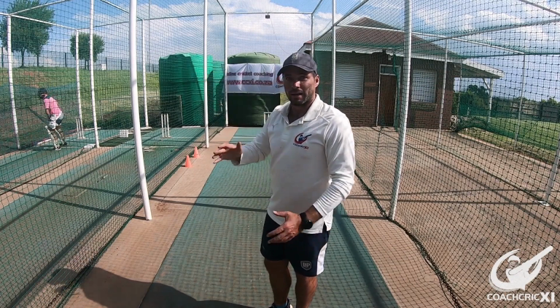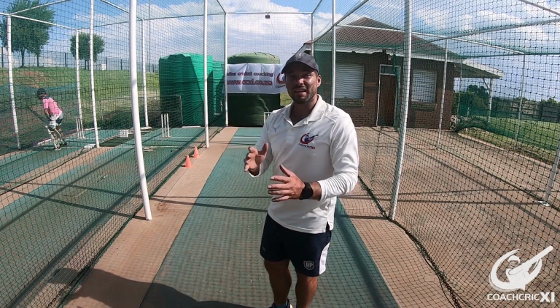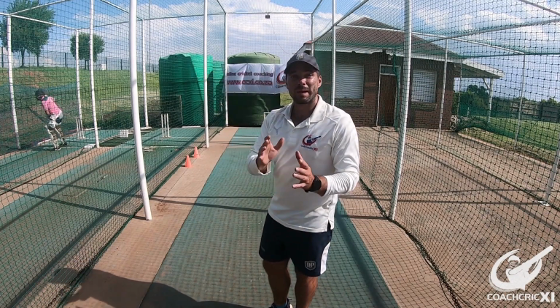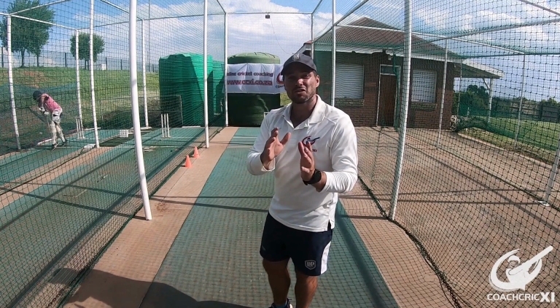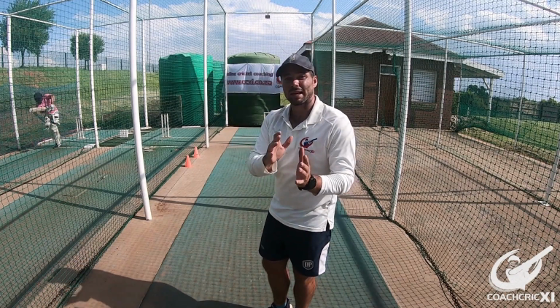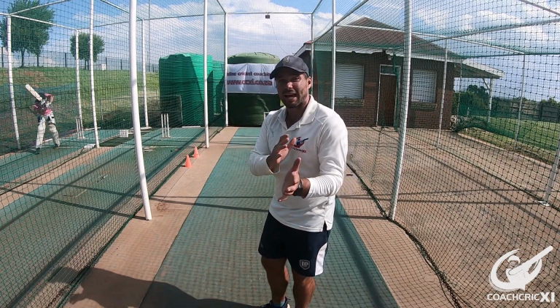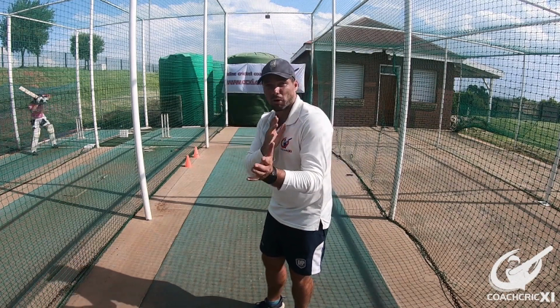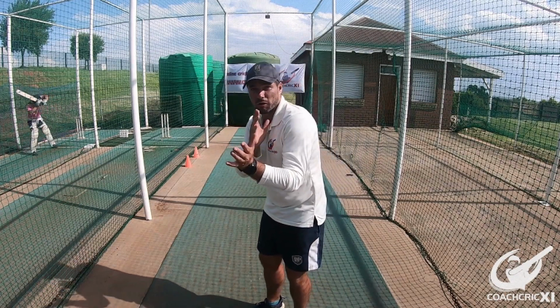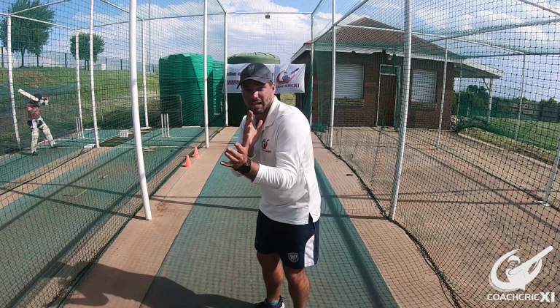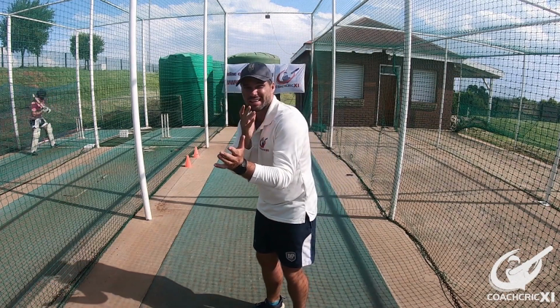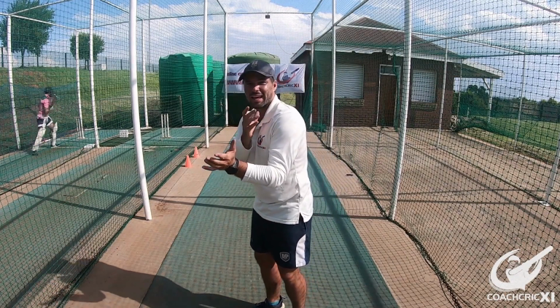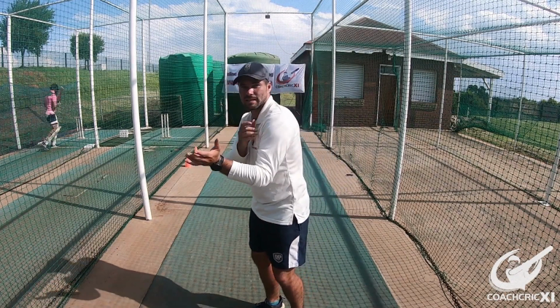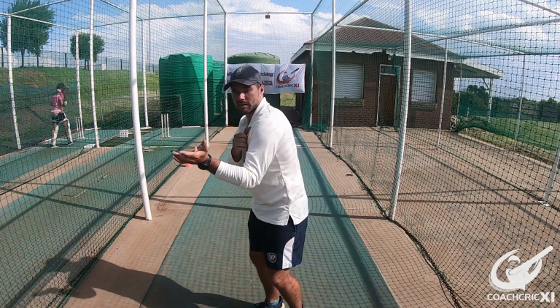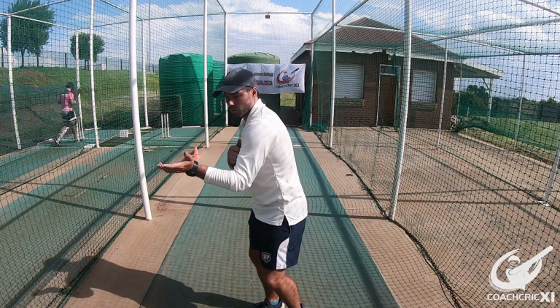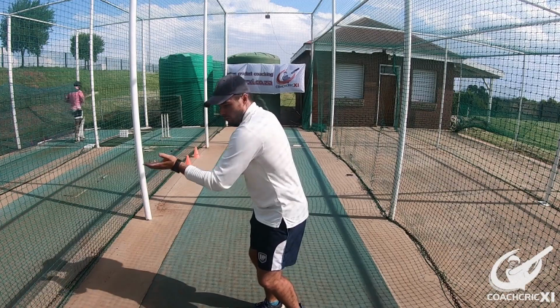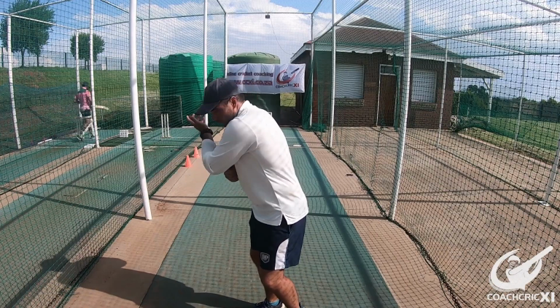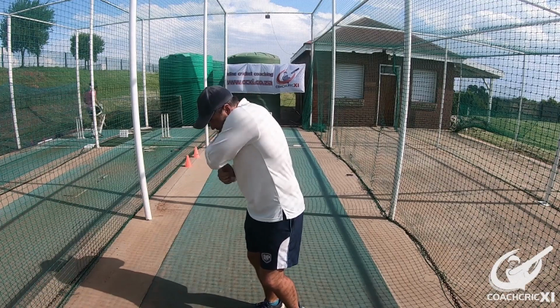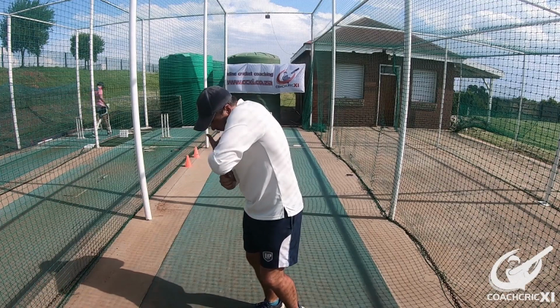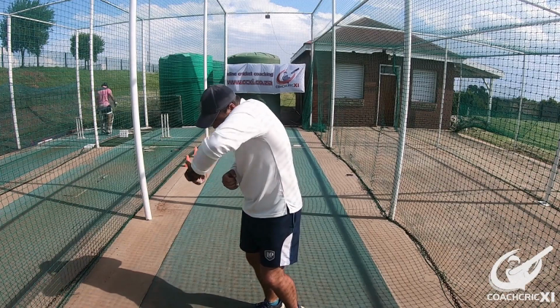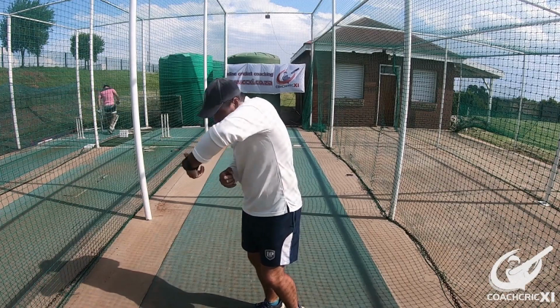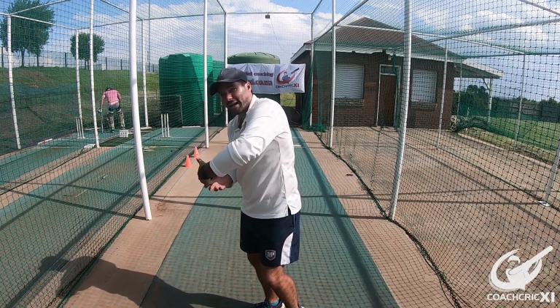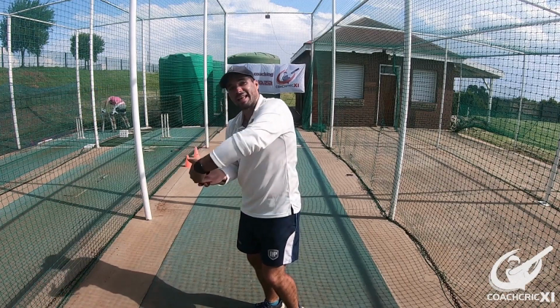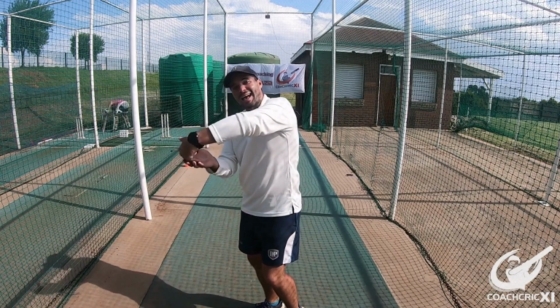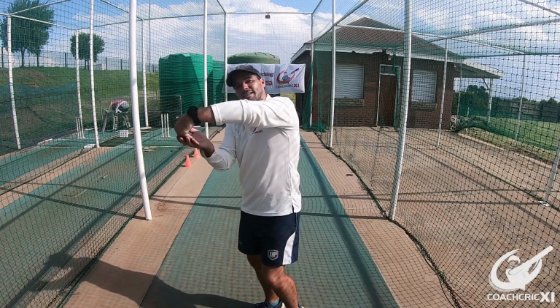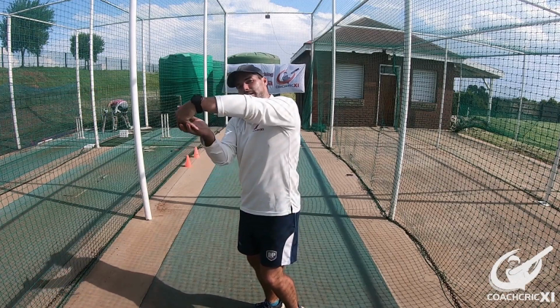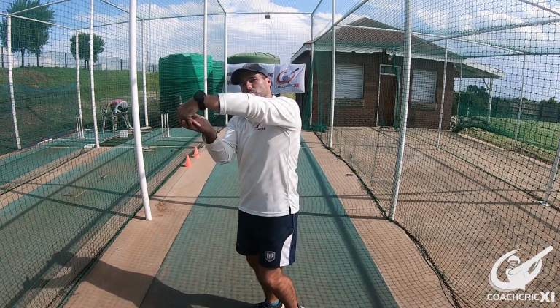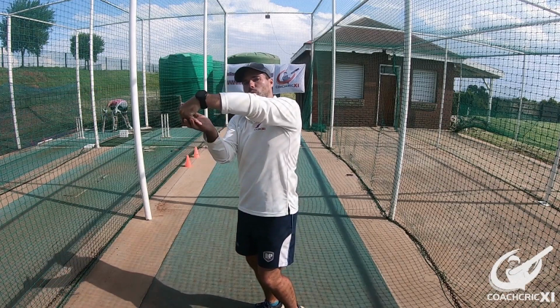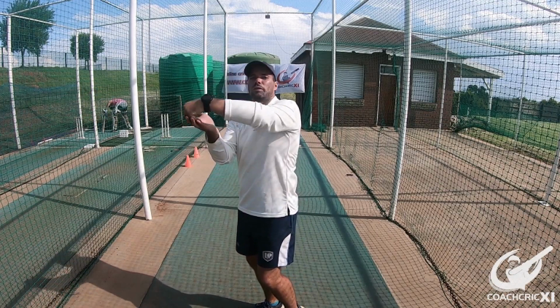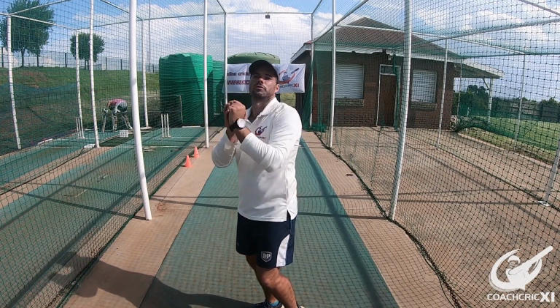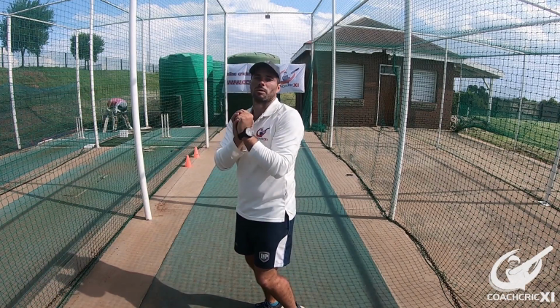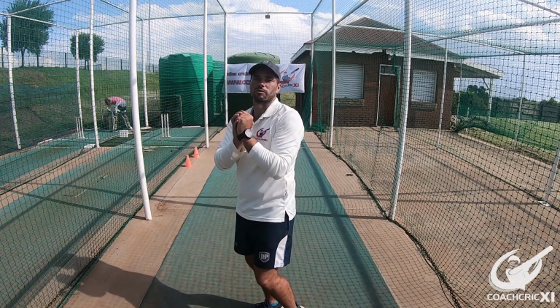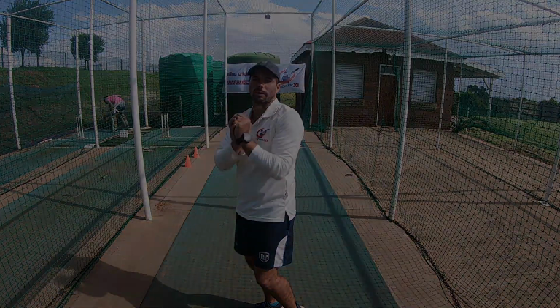Another key thing is making sure that at the point of contact the head is nice and still, focused on the ball, and then the hands extend all the way through to the top of the swing.